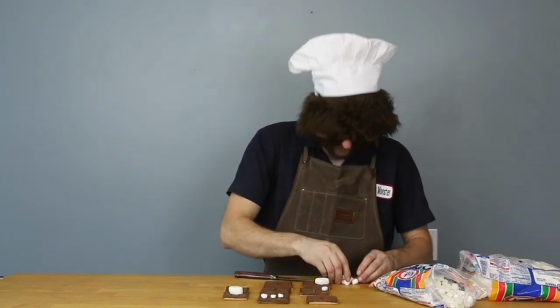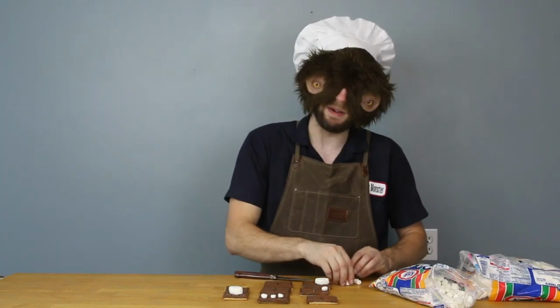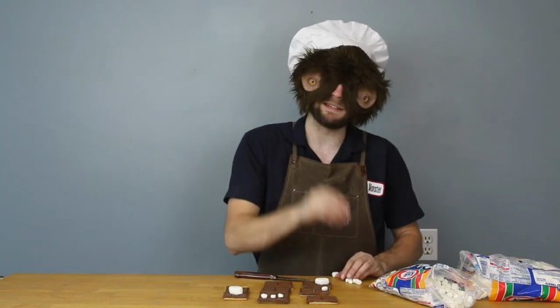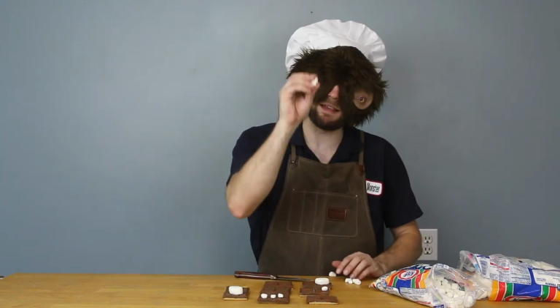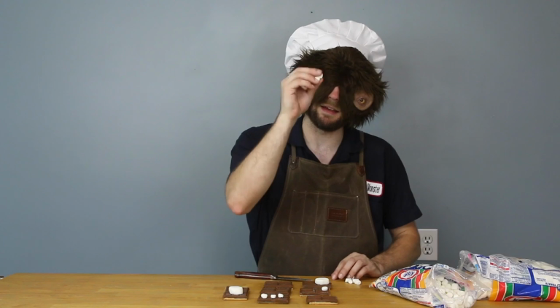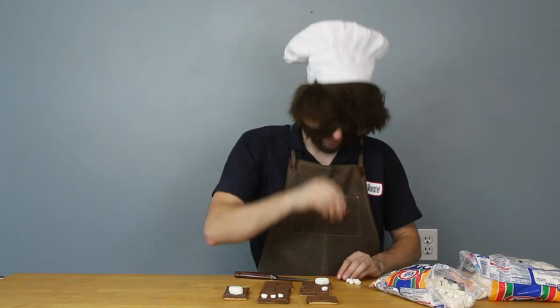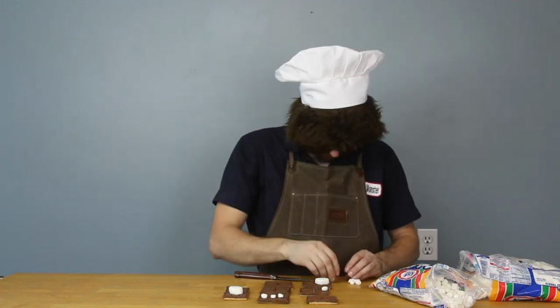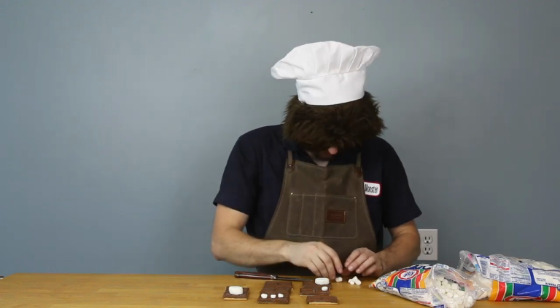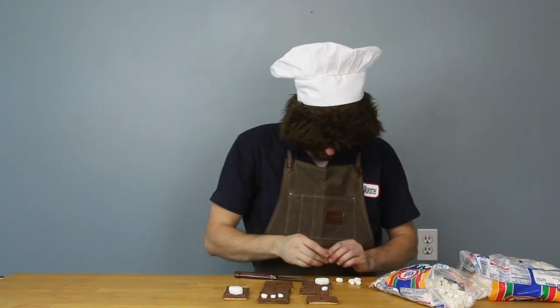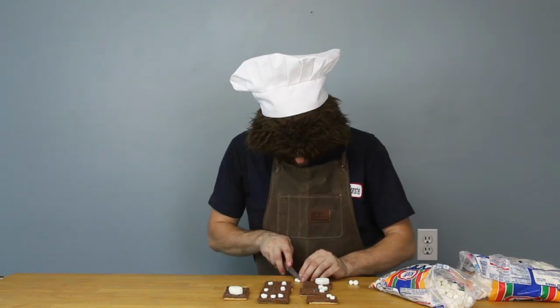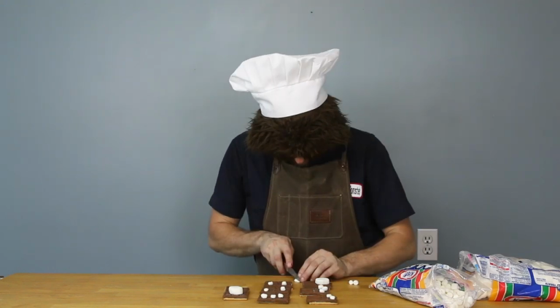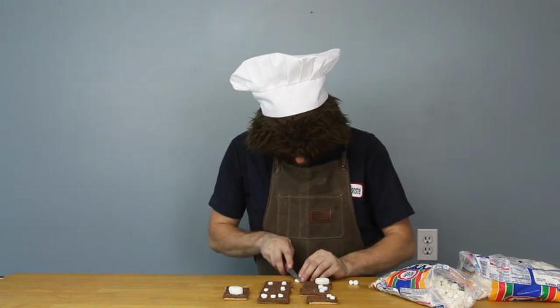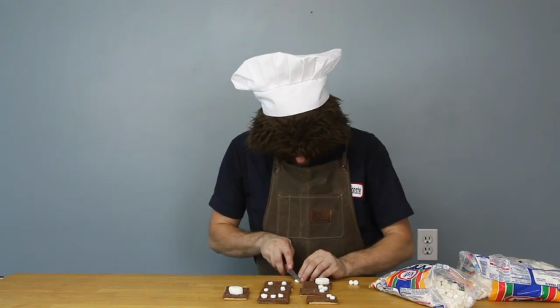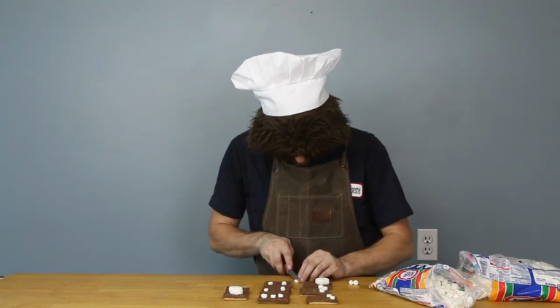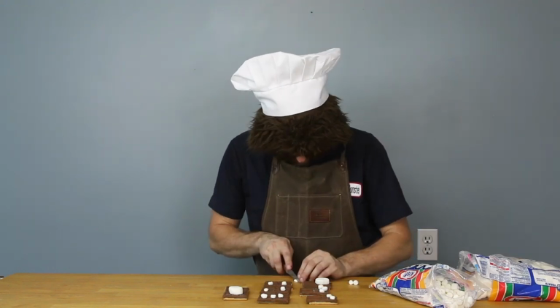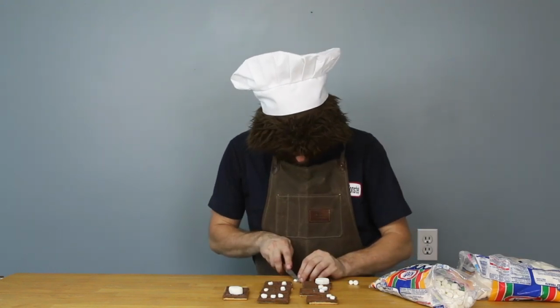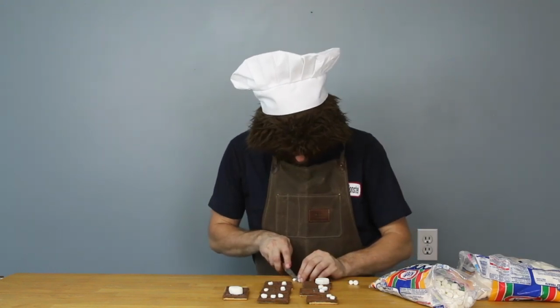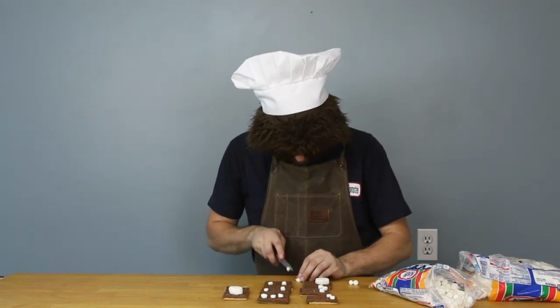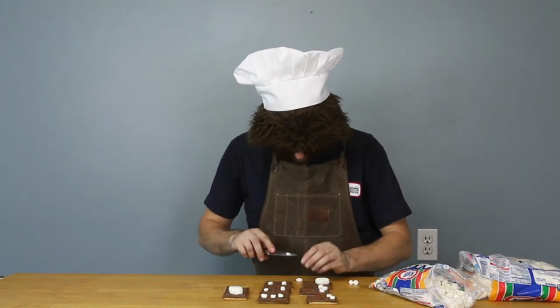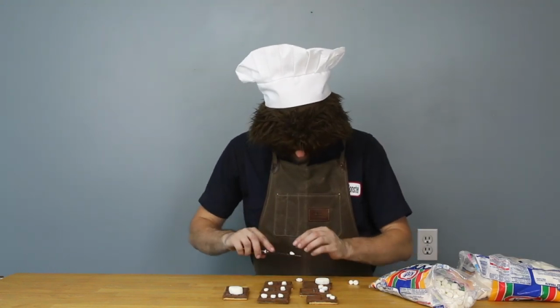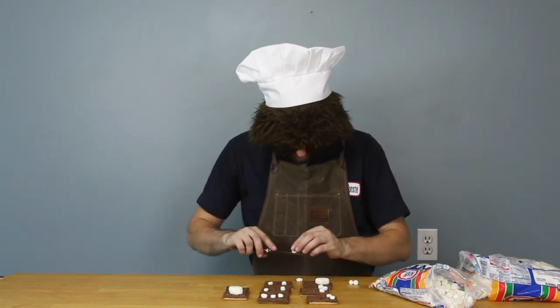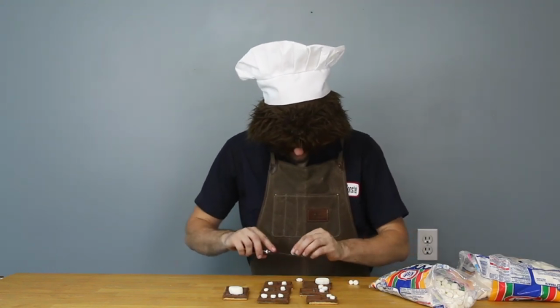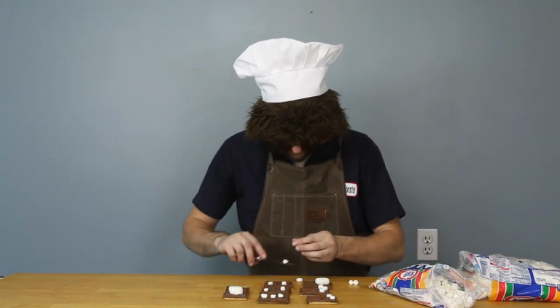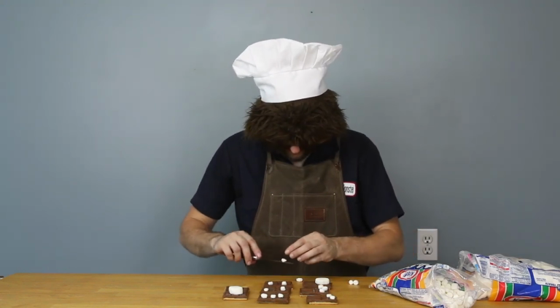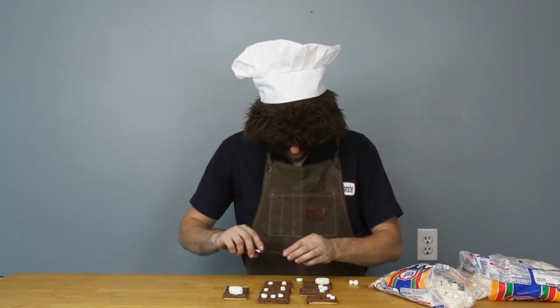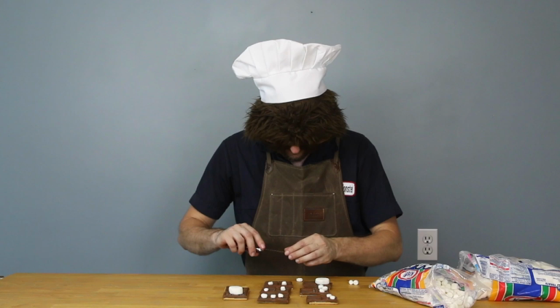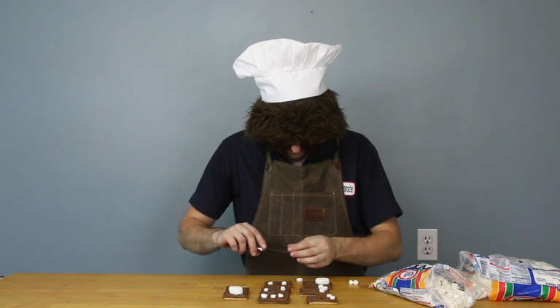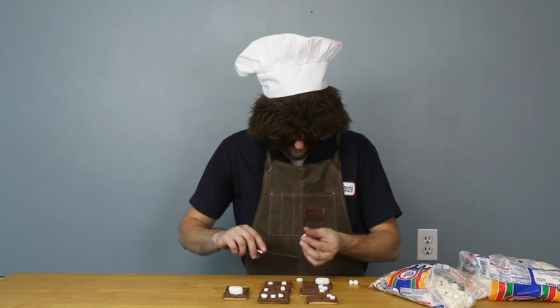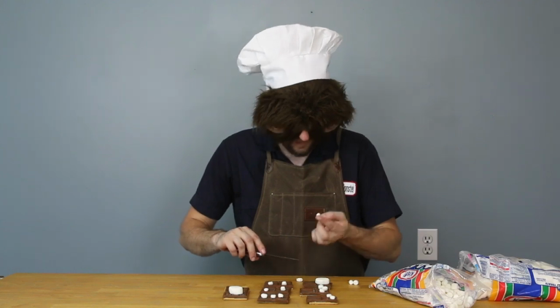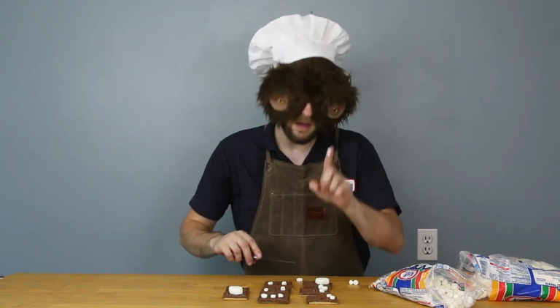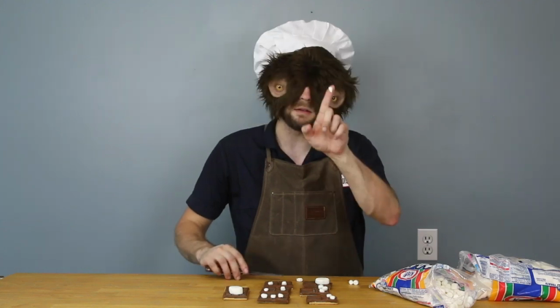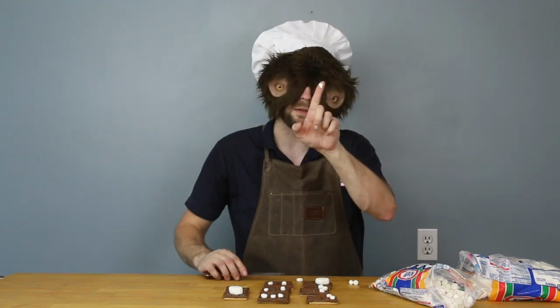I'm gonna make the teeth out of these as well. If I cut it like this, at an angle, I'll get... oh yeah, a little tooth. Vampire teeth.